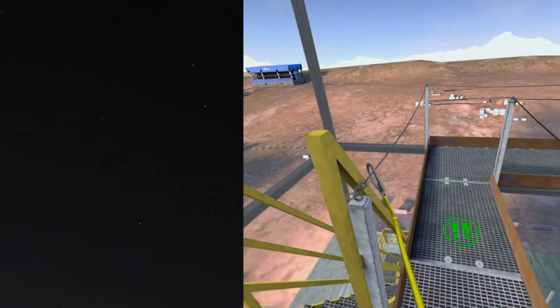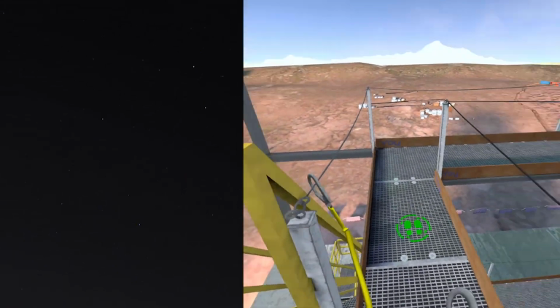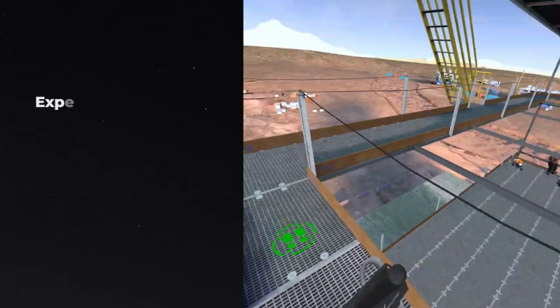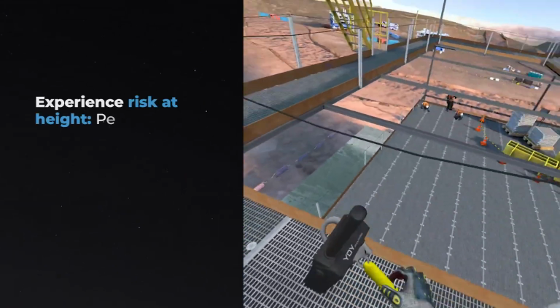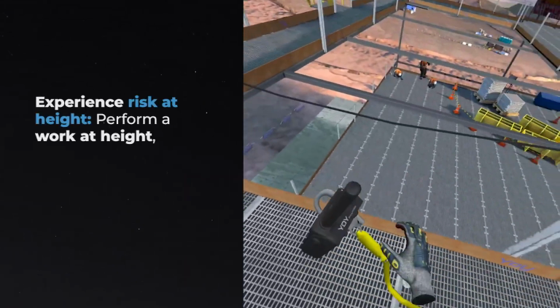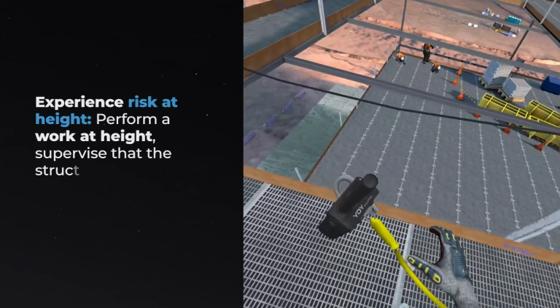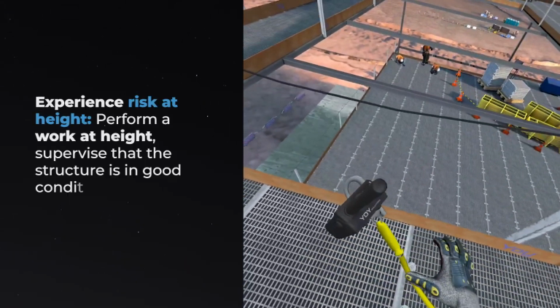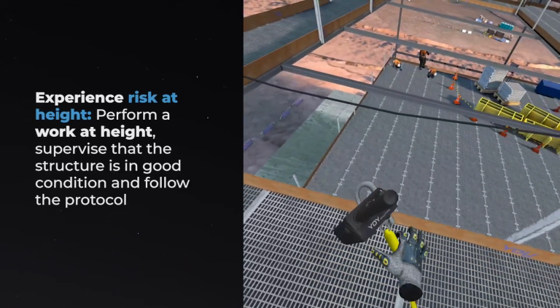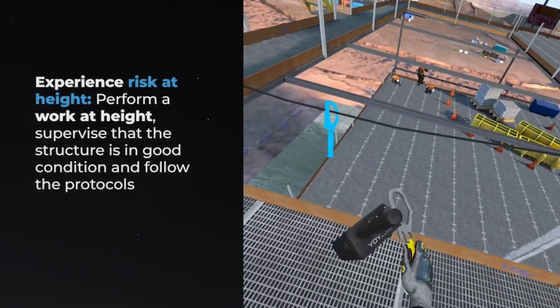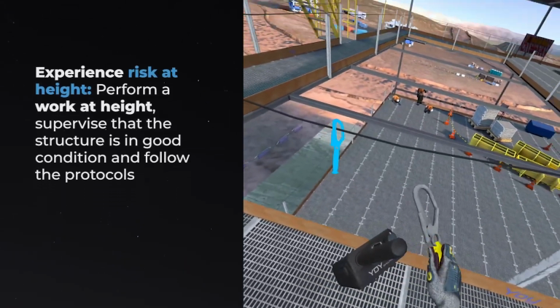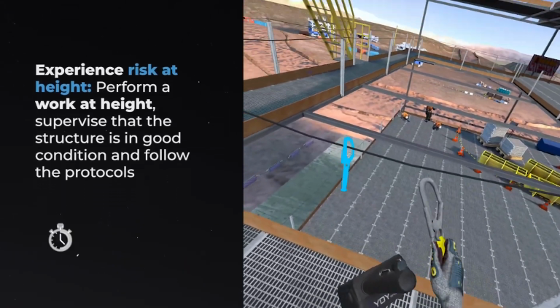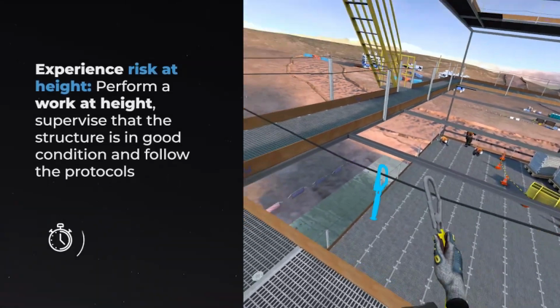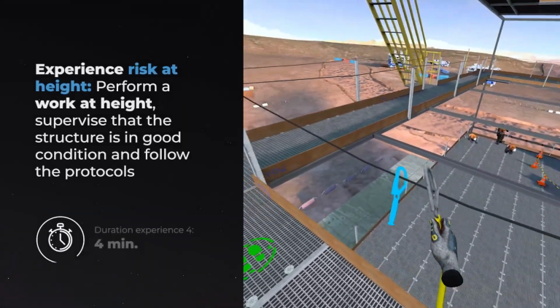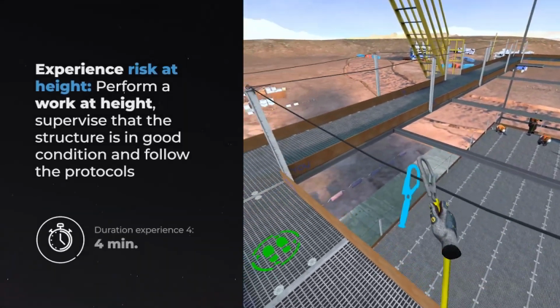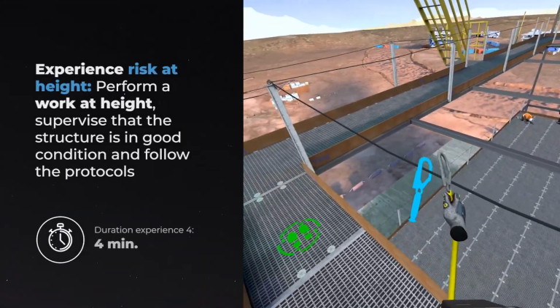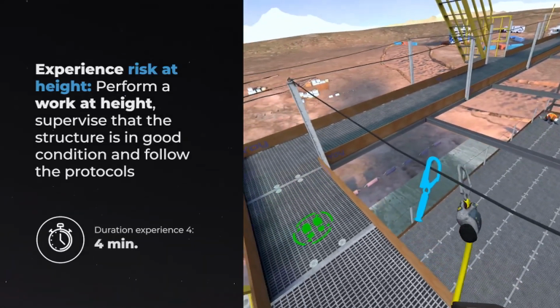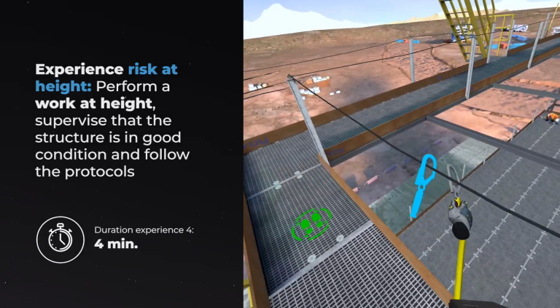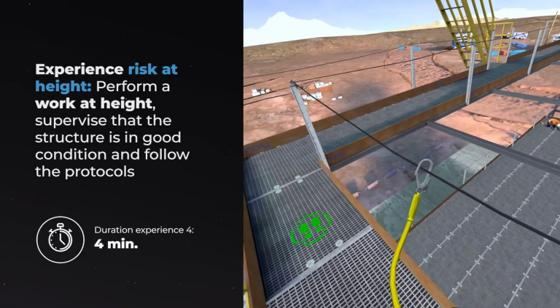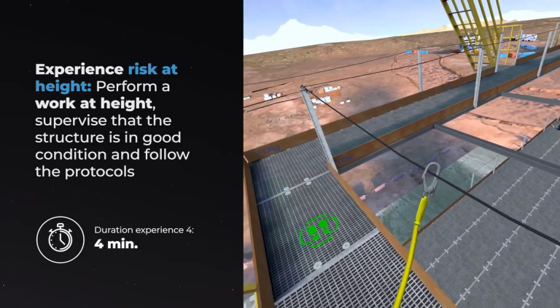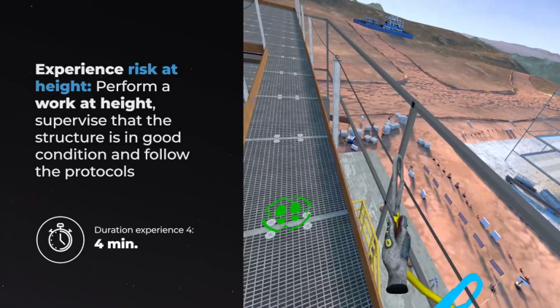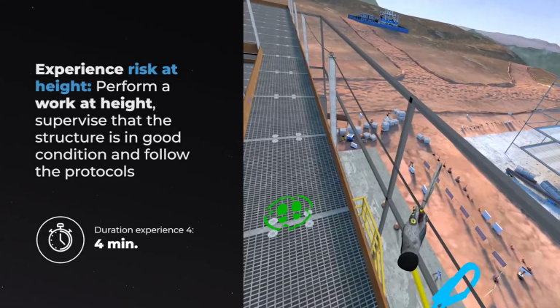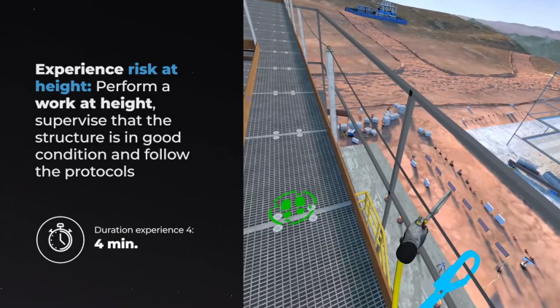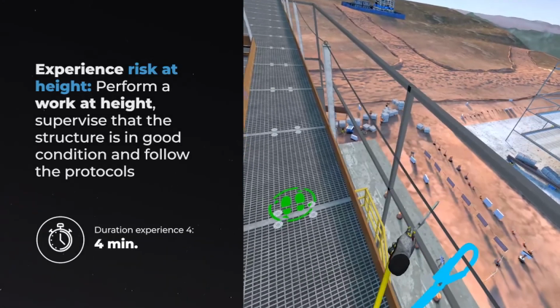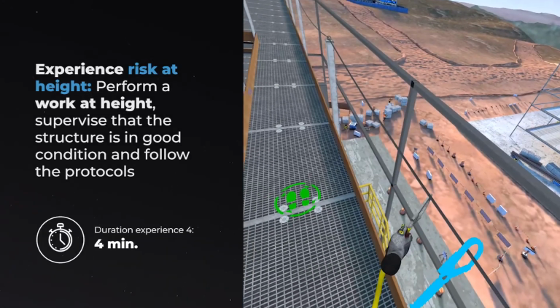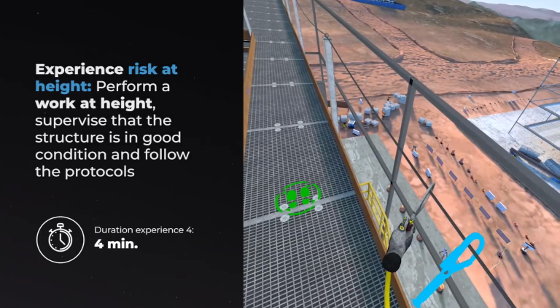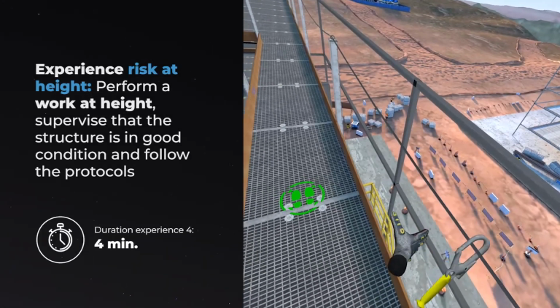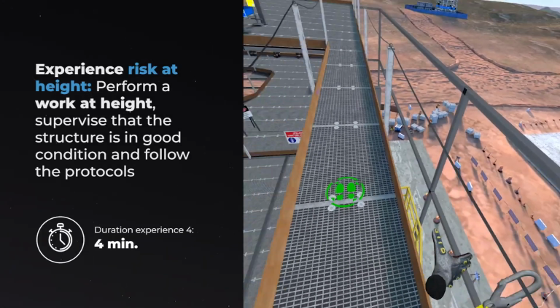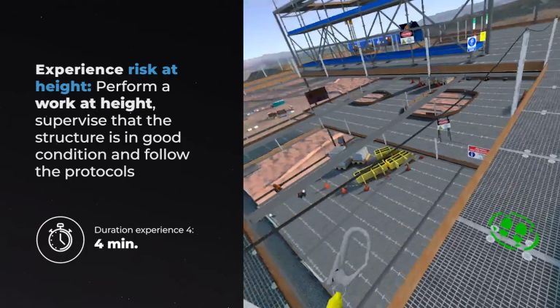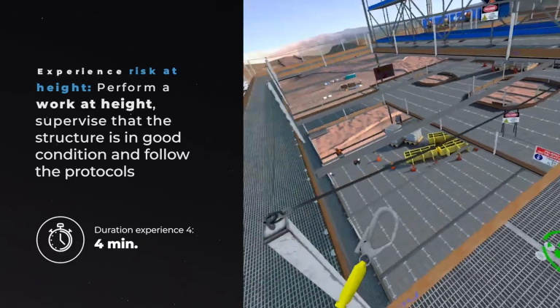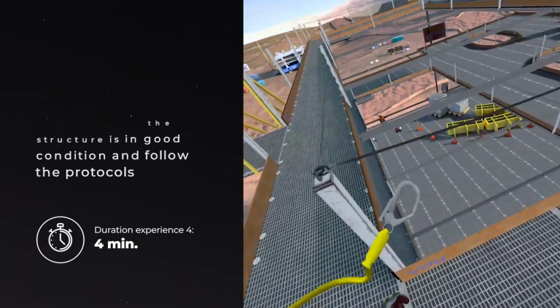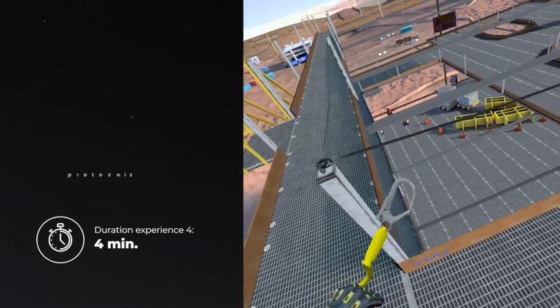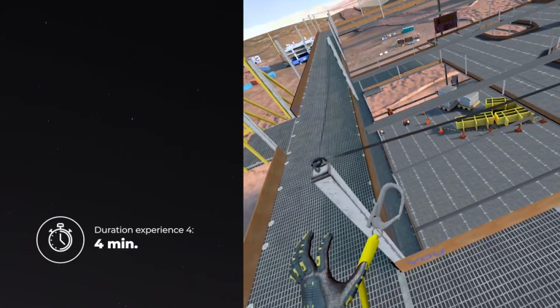Man-Lift Experience: Experience risk at height, perform a work at height, supervise that the structure is in good condition, and follow the protocols.